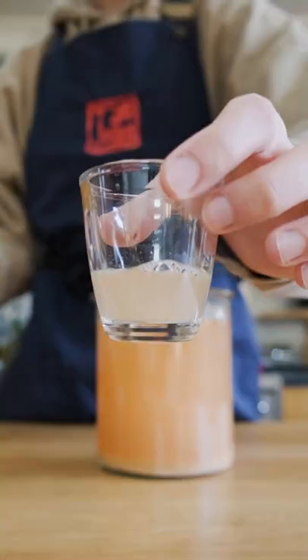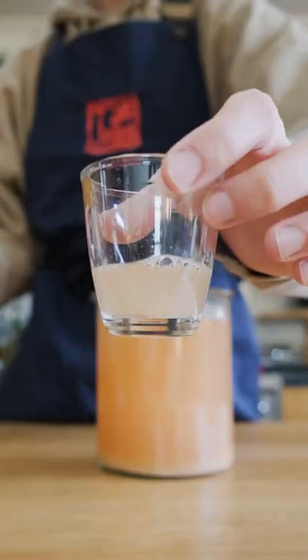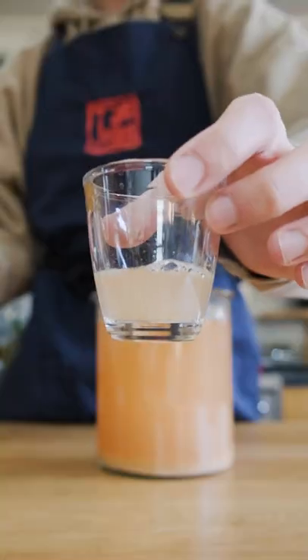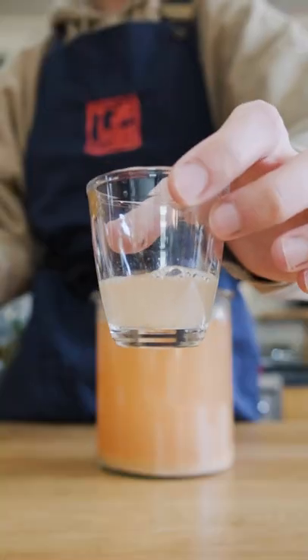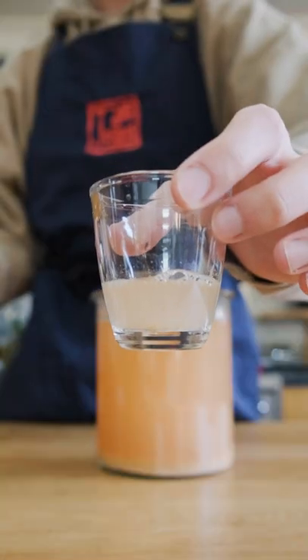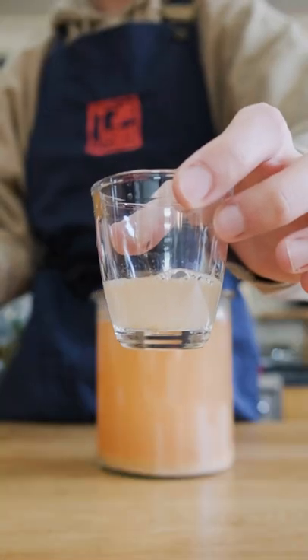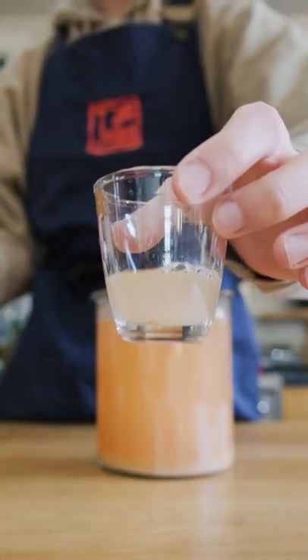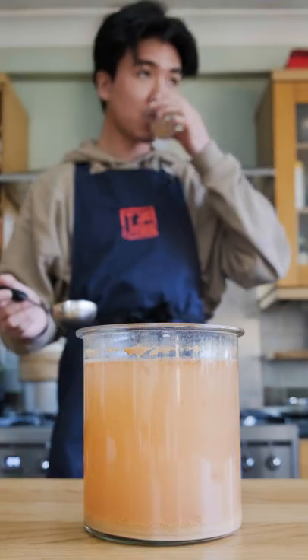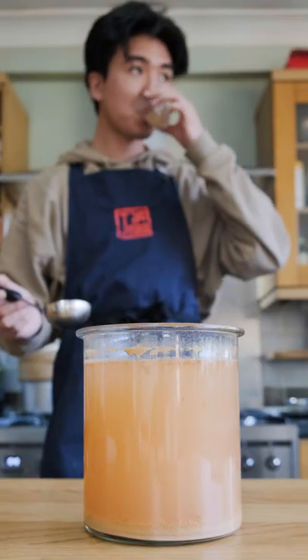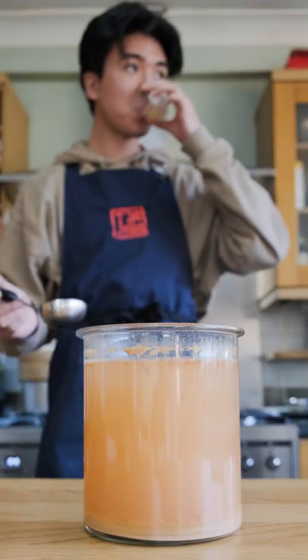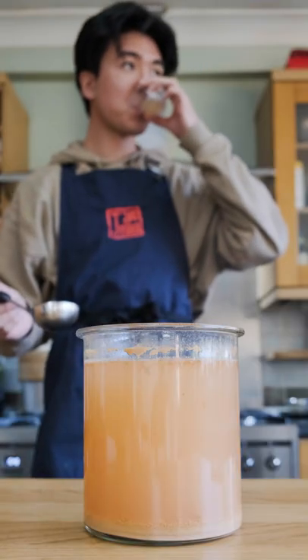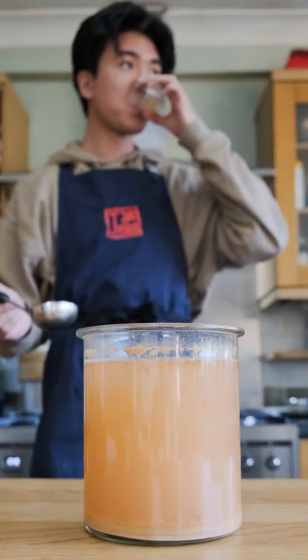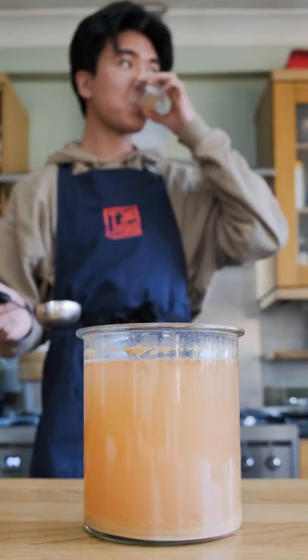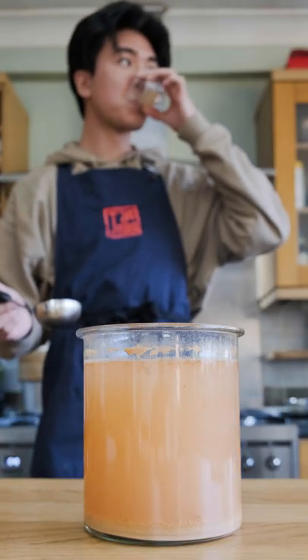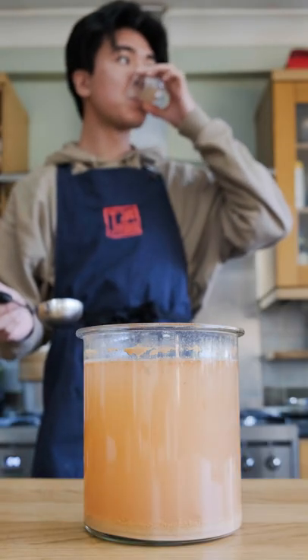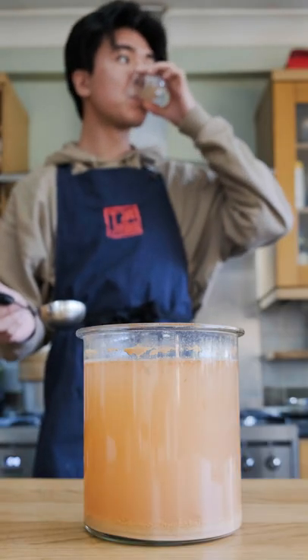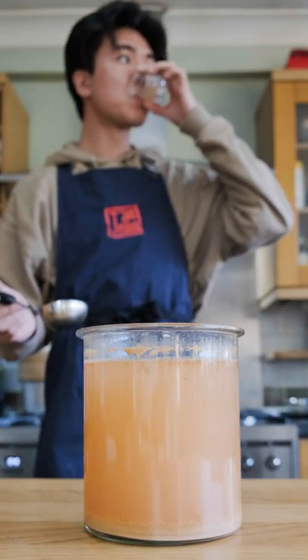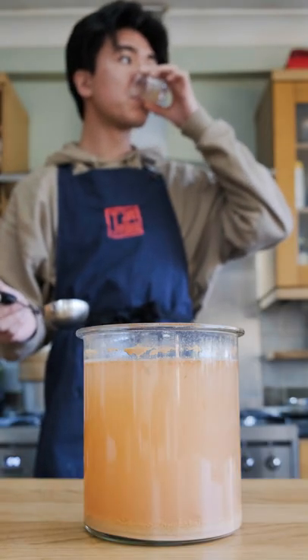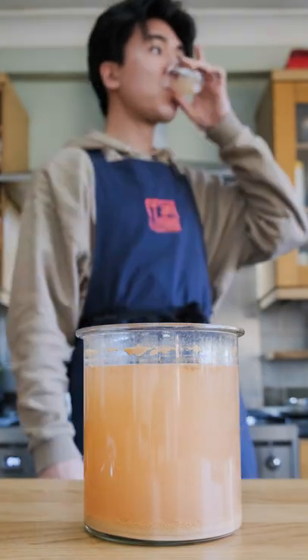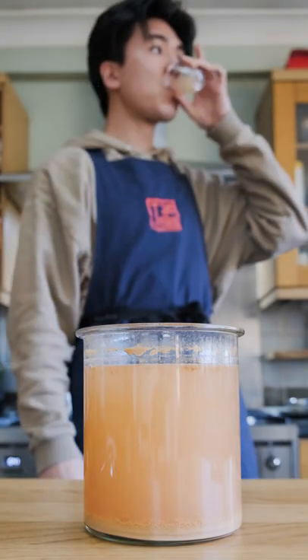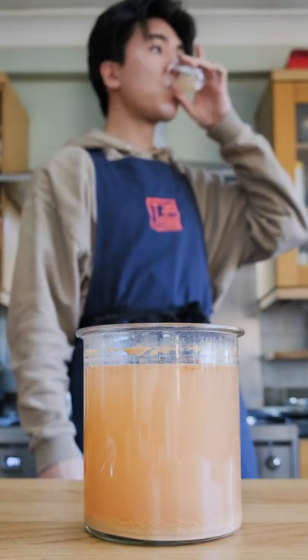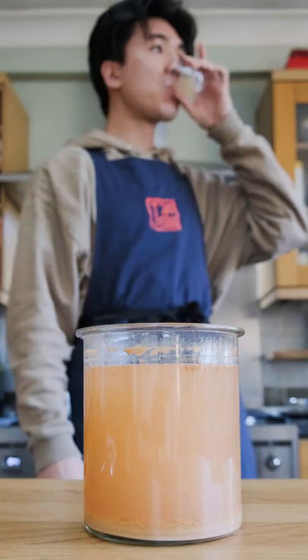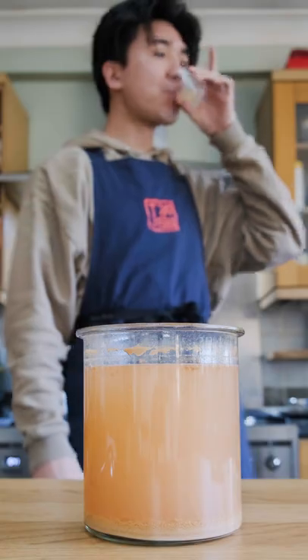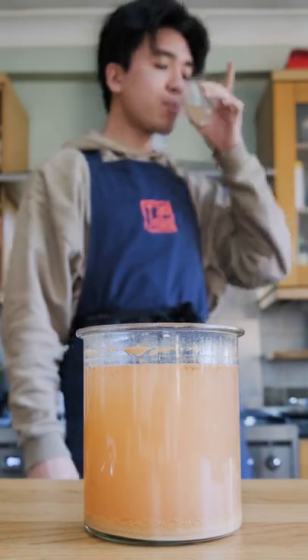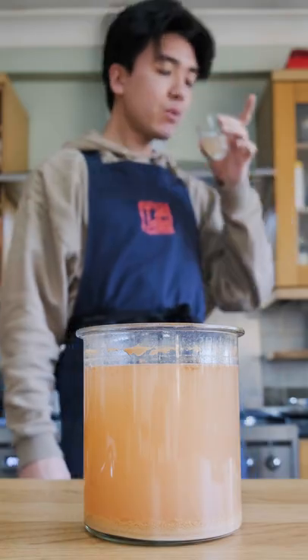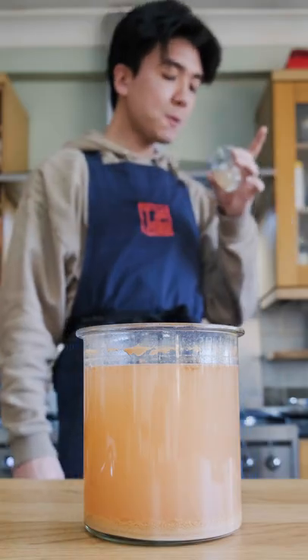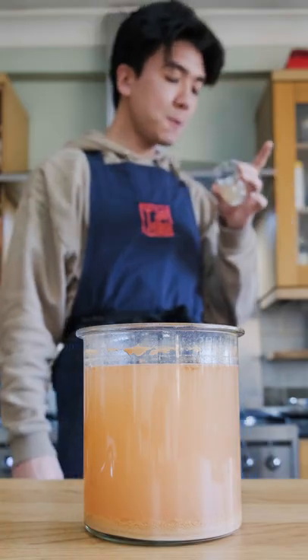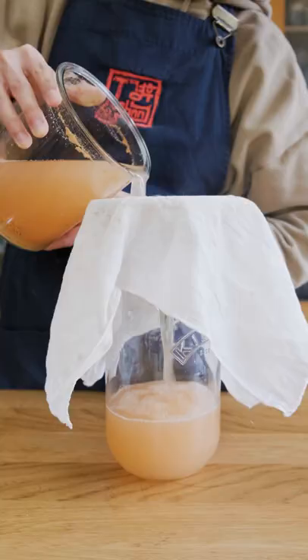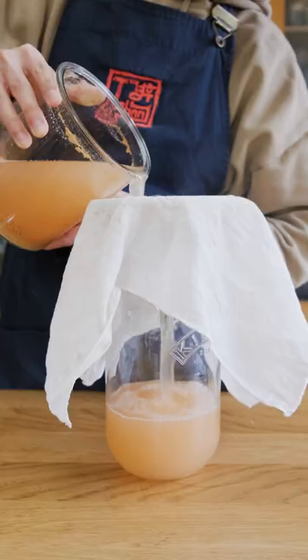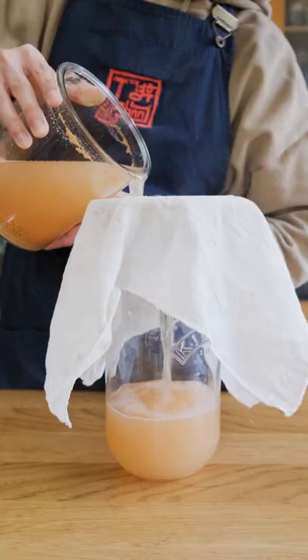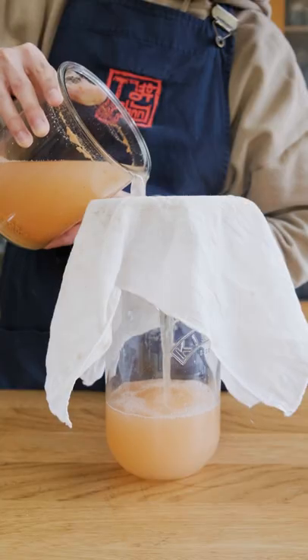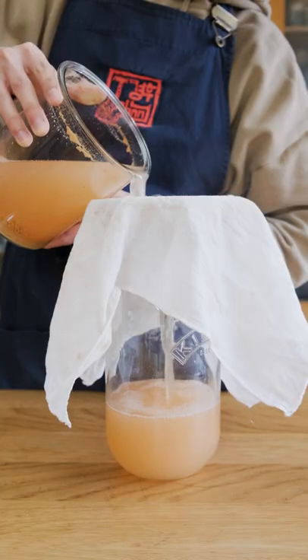First, let's taste the apple cider. It was actually really tasty and pretty dry, and luckily nothing went wrong with the fermentation. Since I'm happy with the flavor, I'm going to move on.